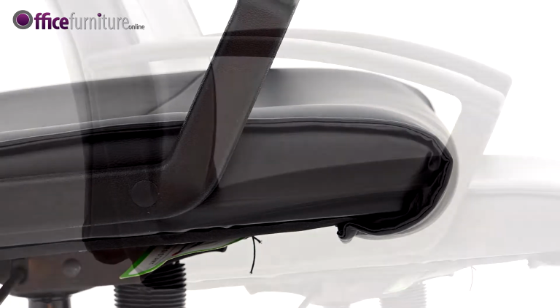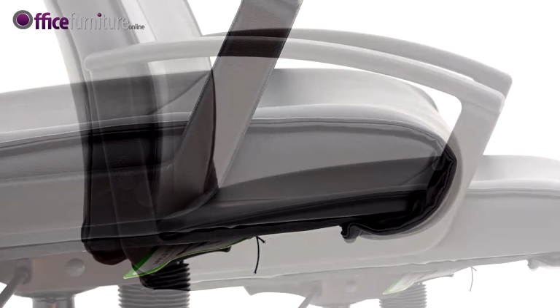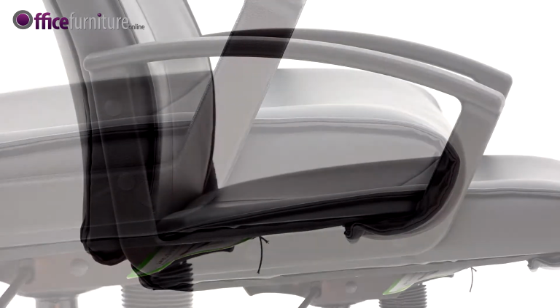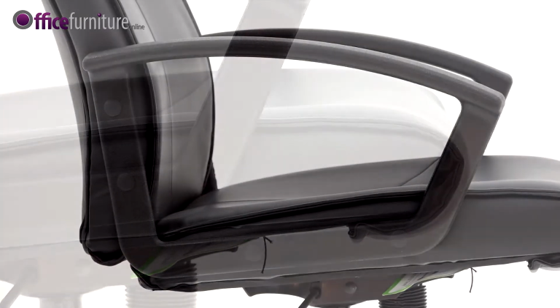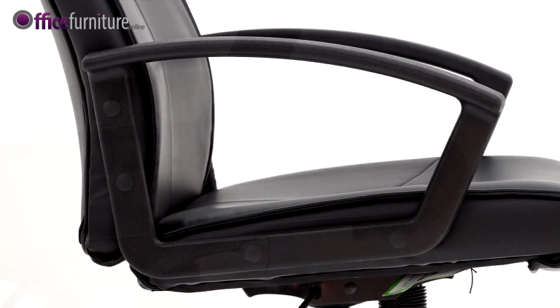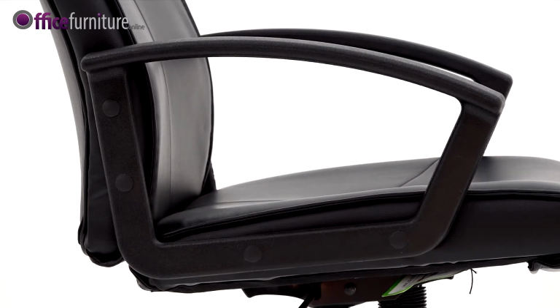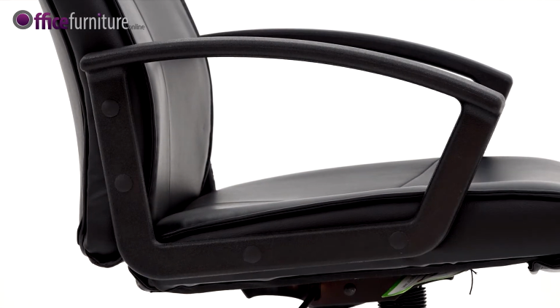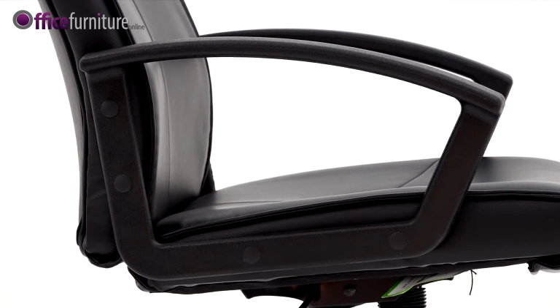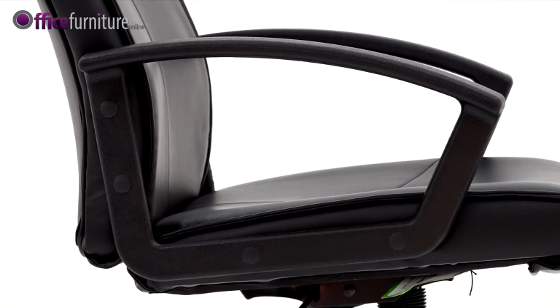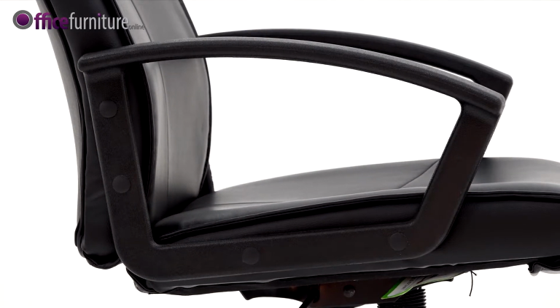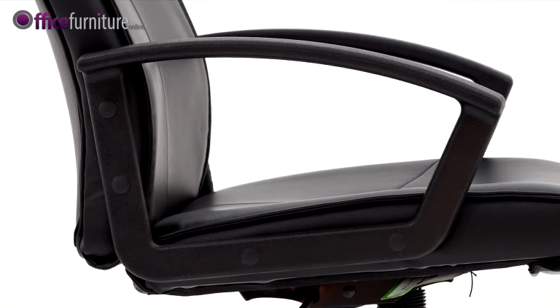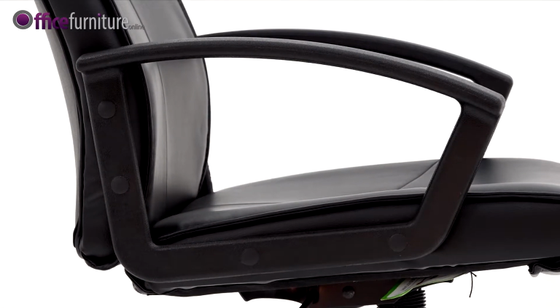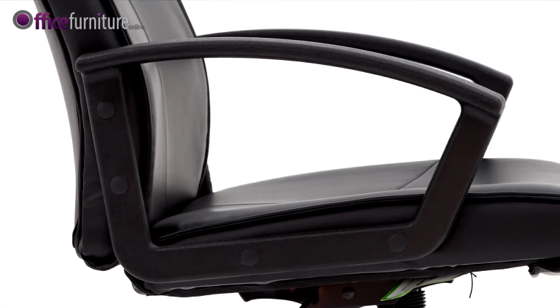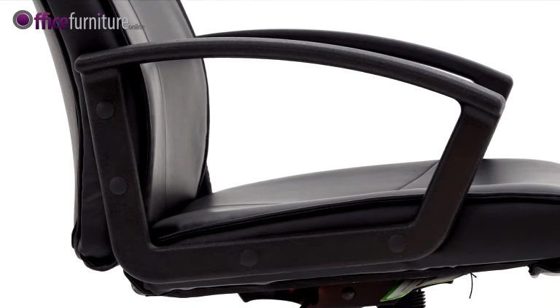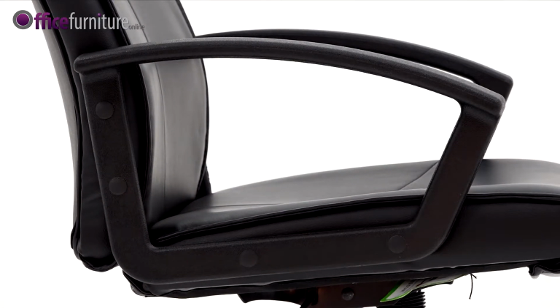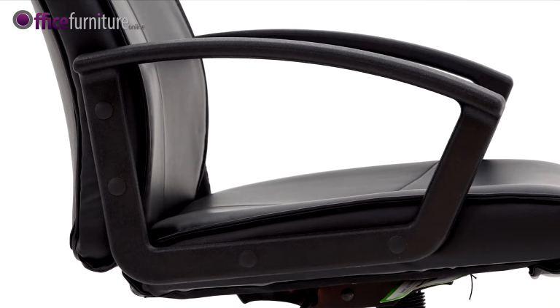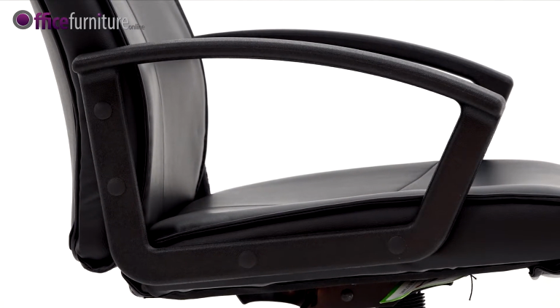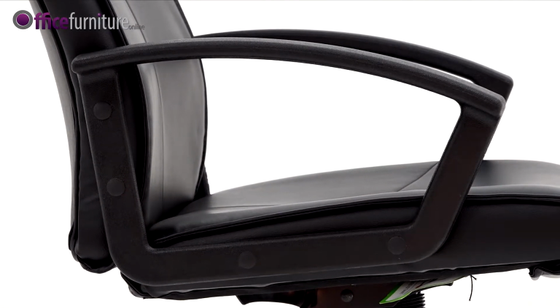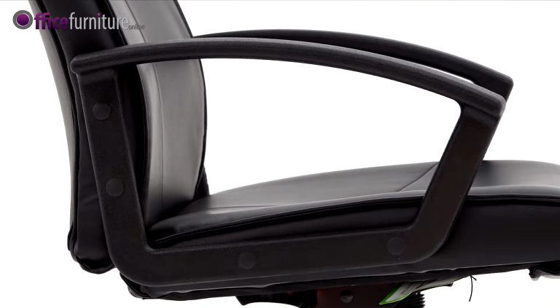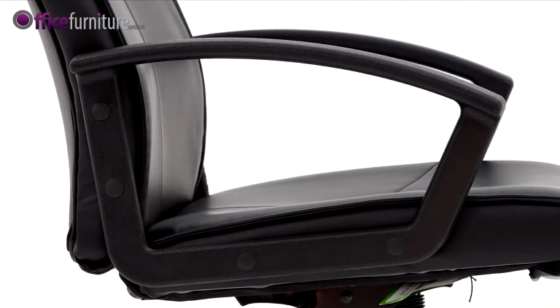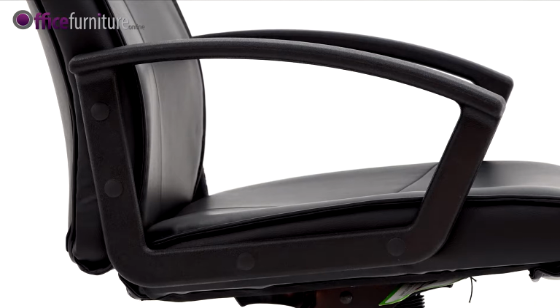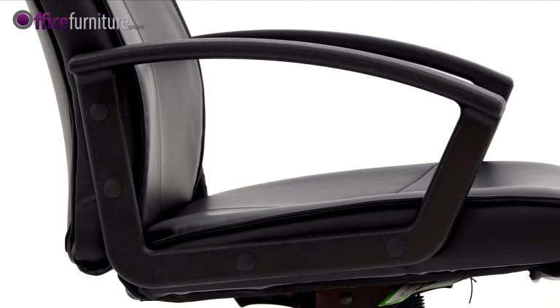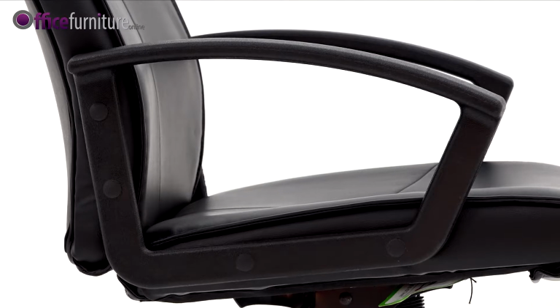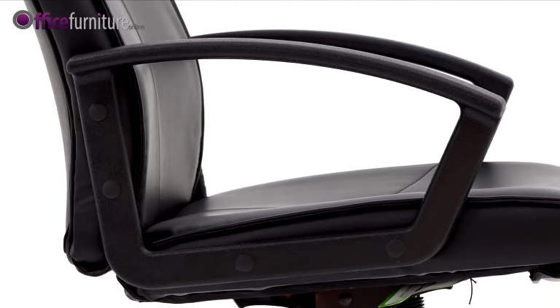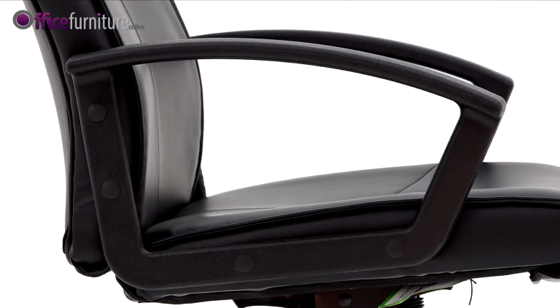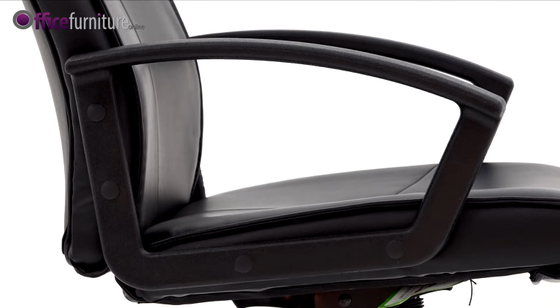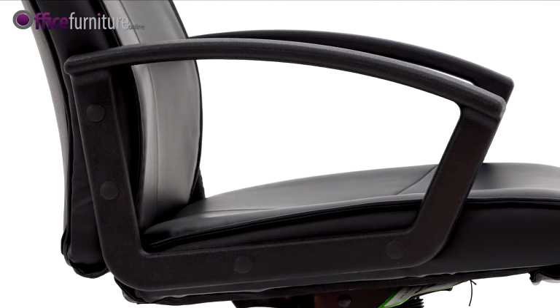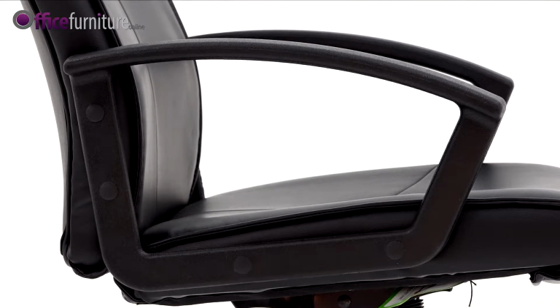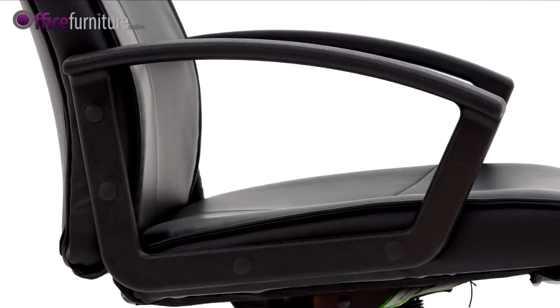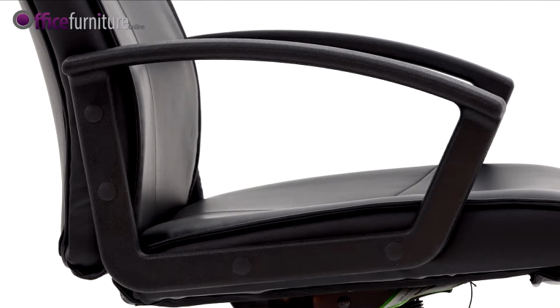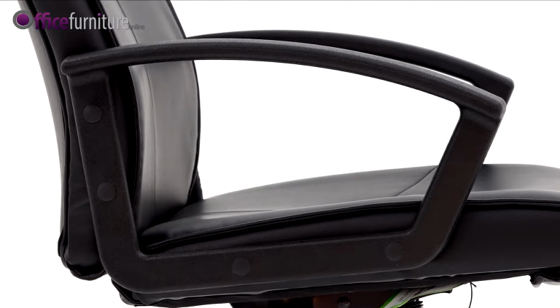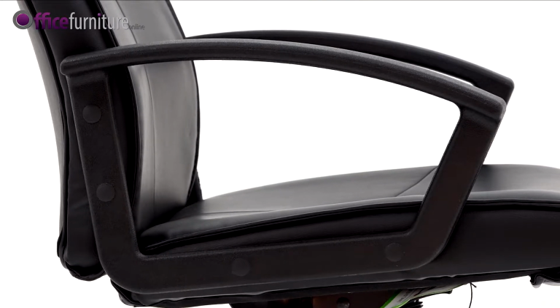The chair is supplied with fixed height armrests, subtly angled for a comfortable resting position.